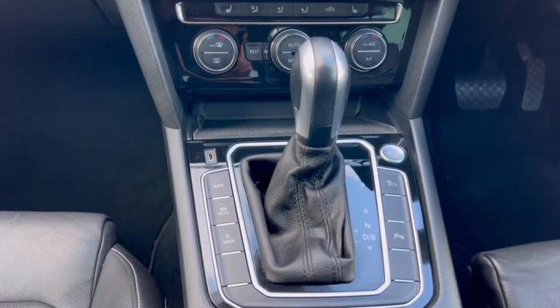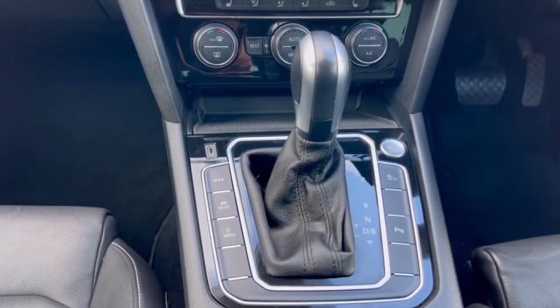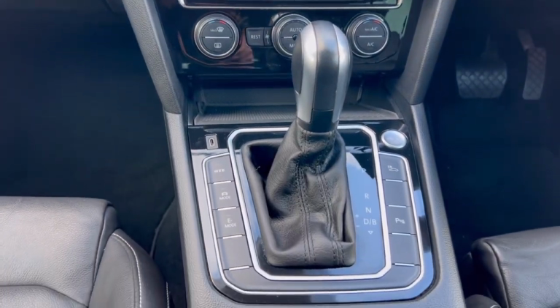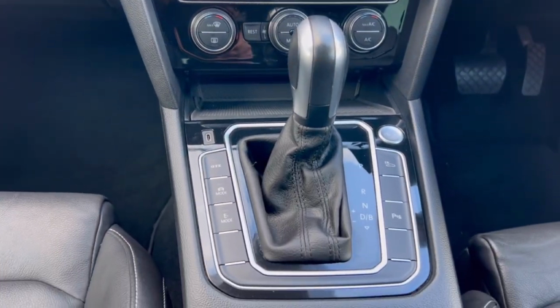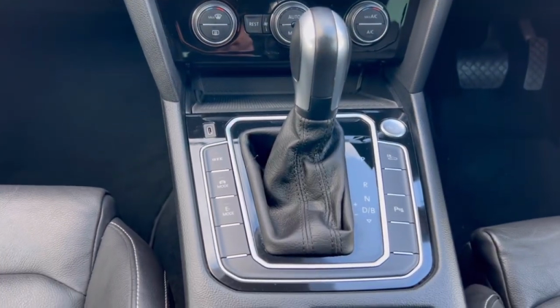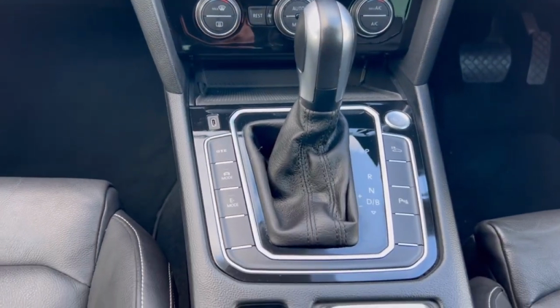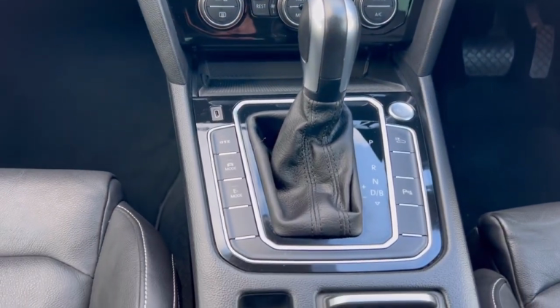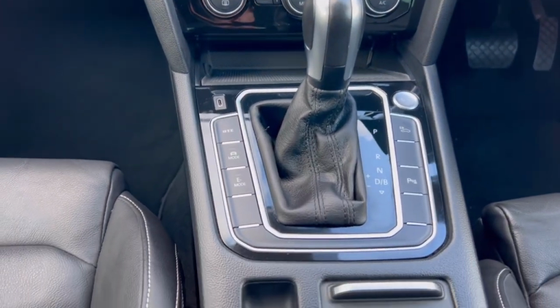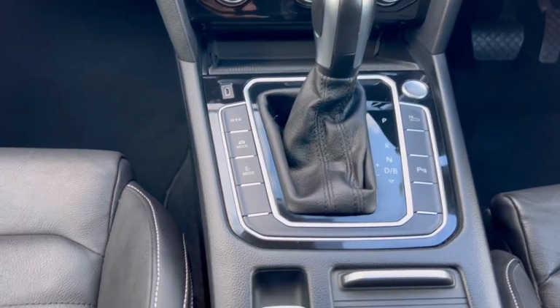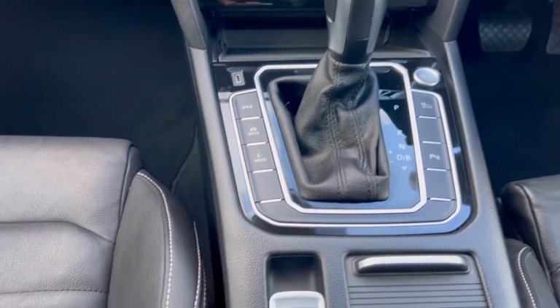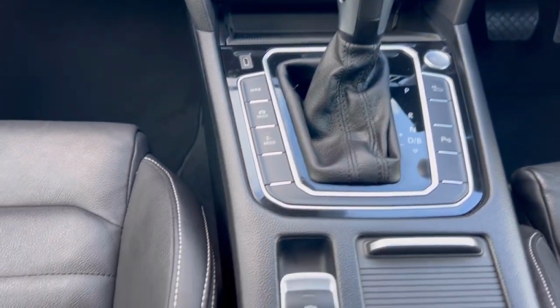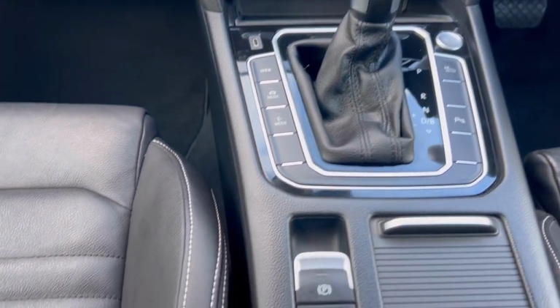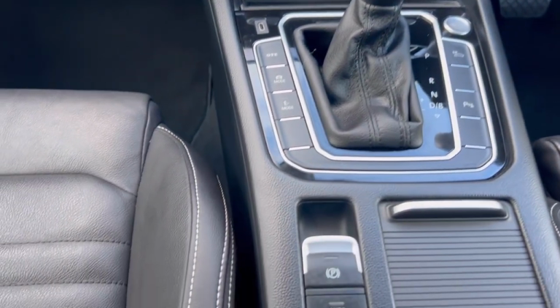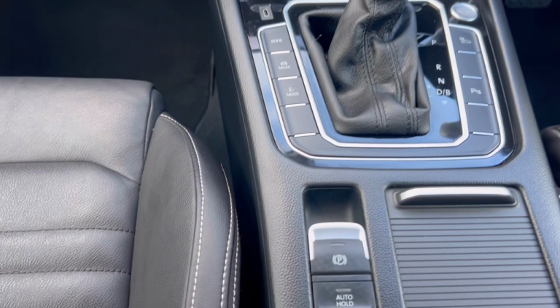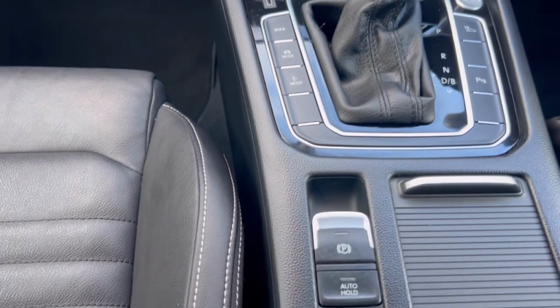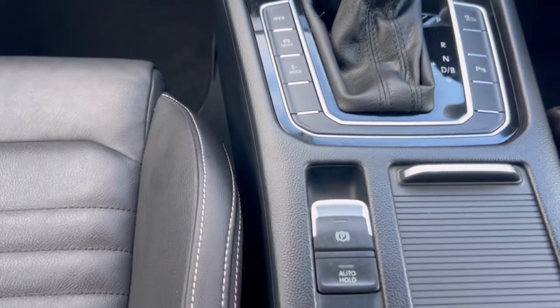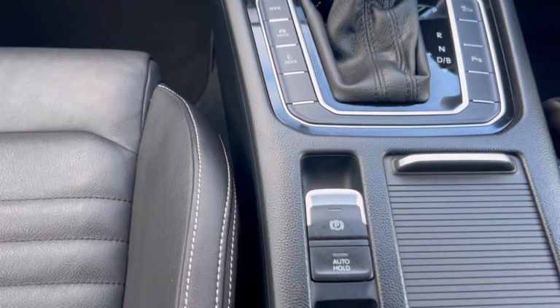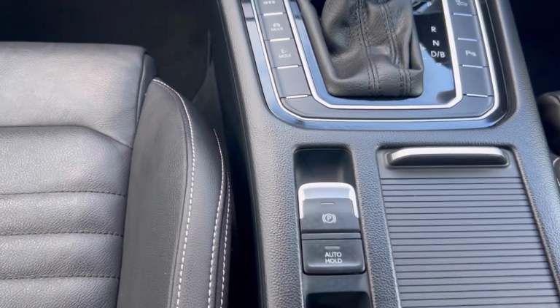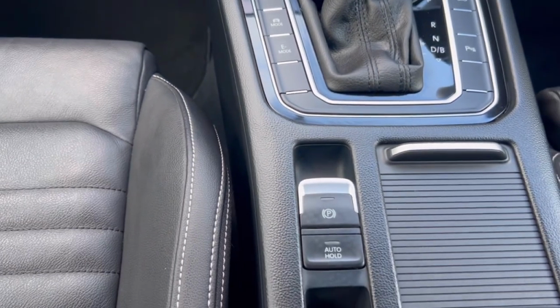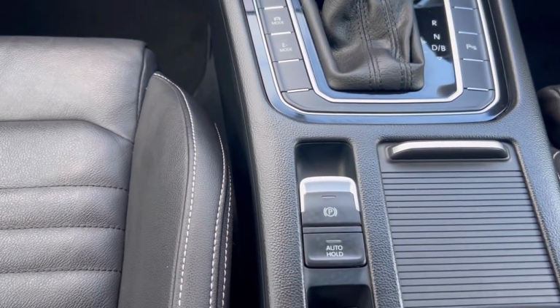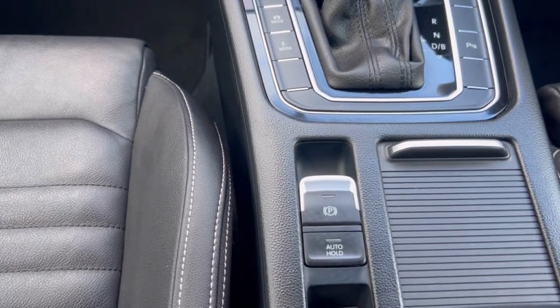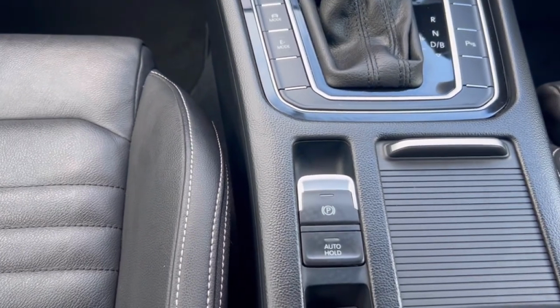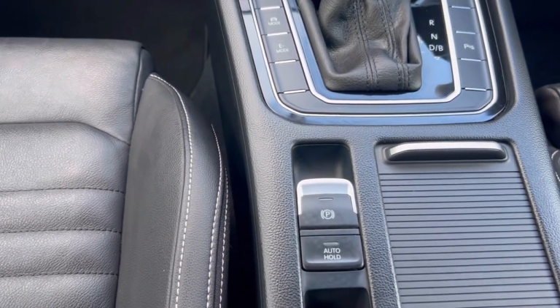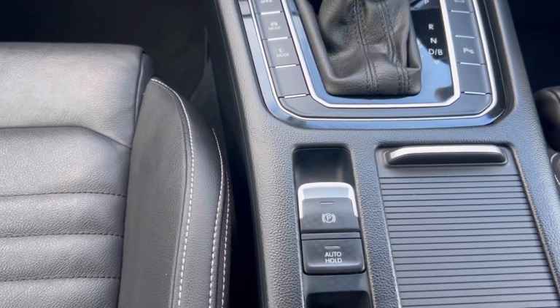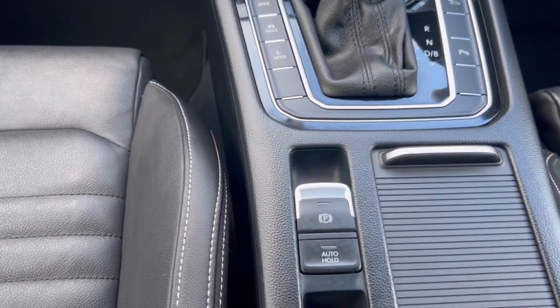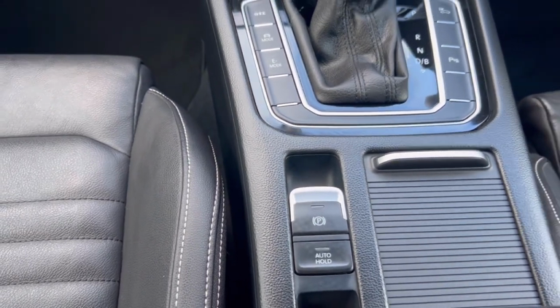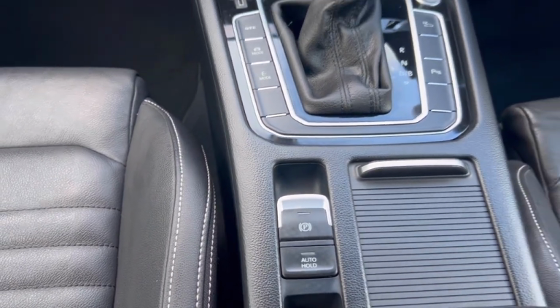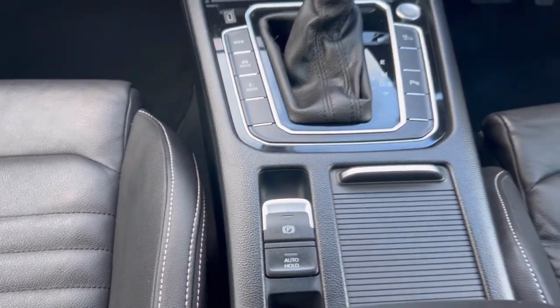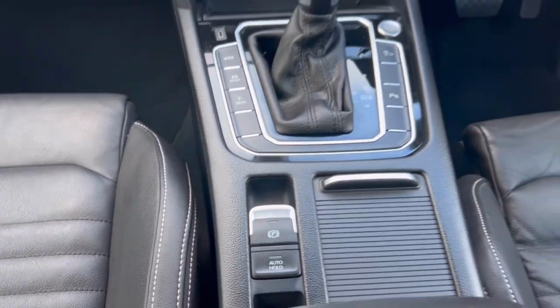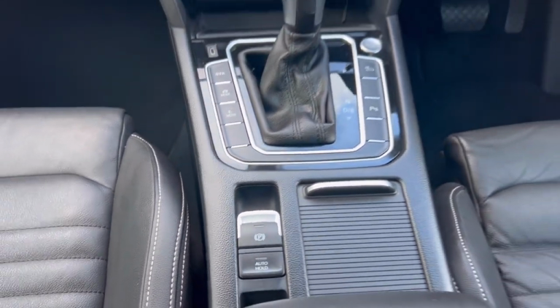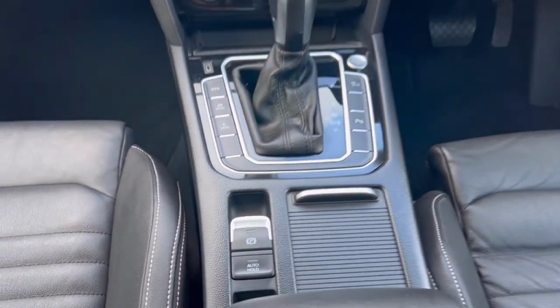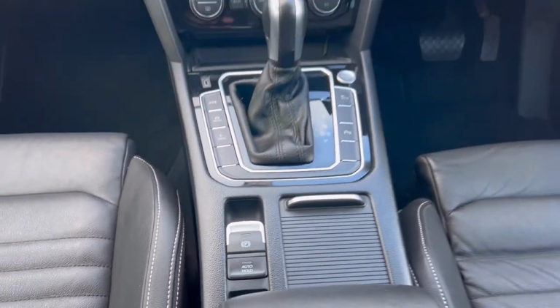You also have the DSG gearbox, and then you've got the electric park brake as well as auto-hold.